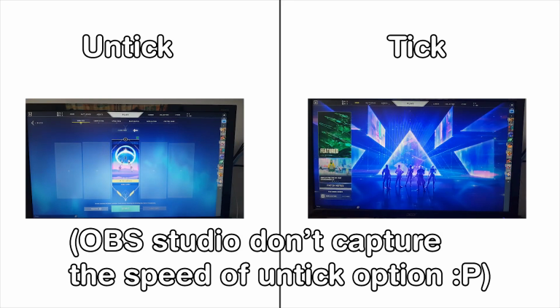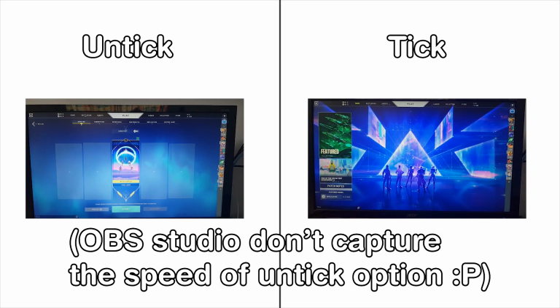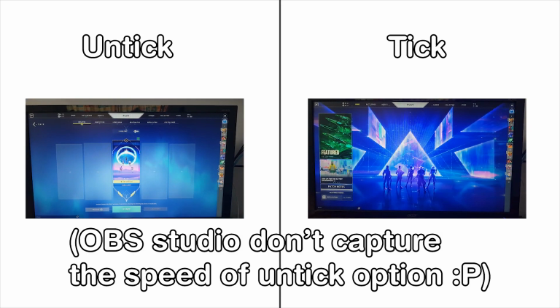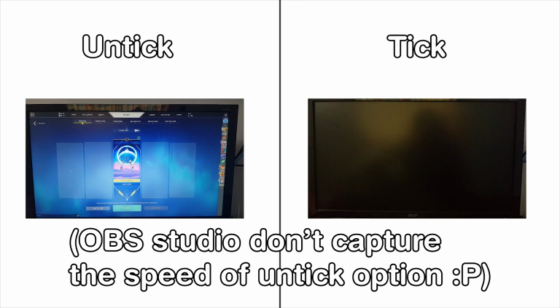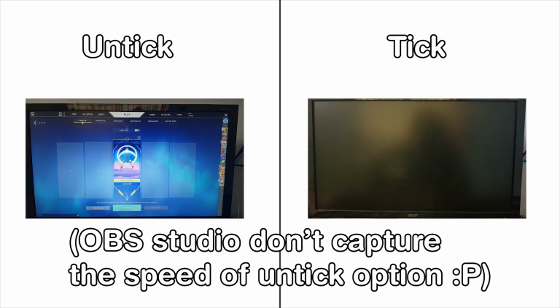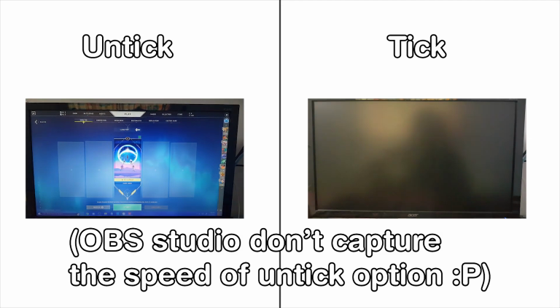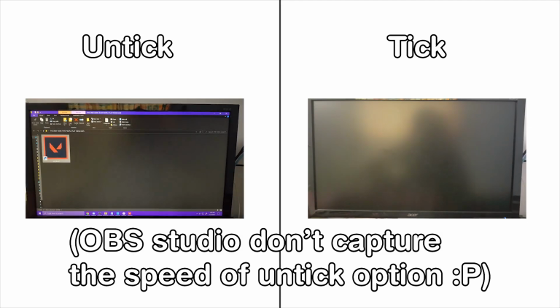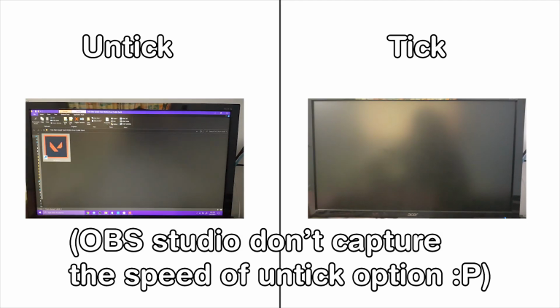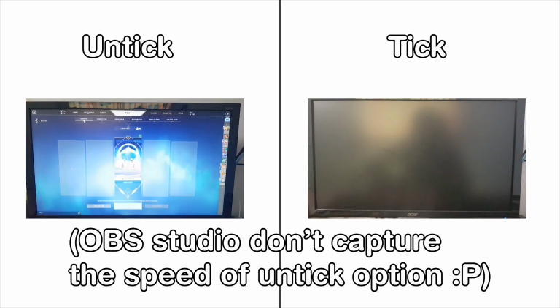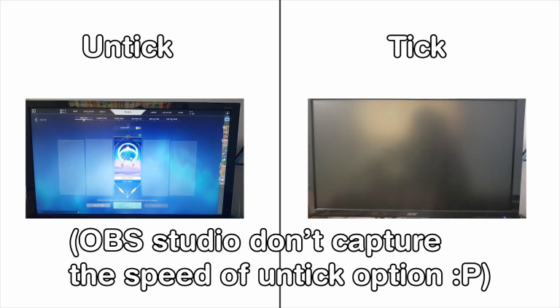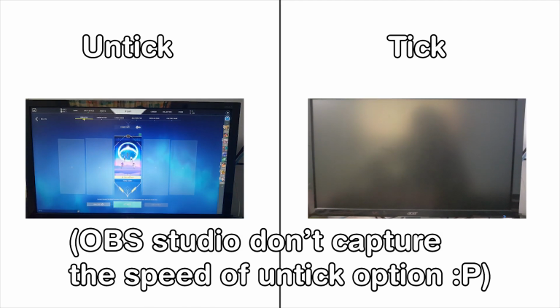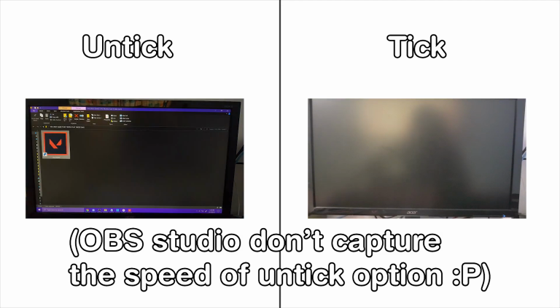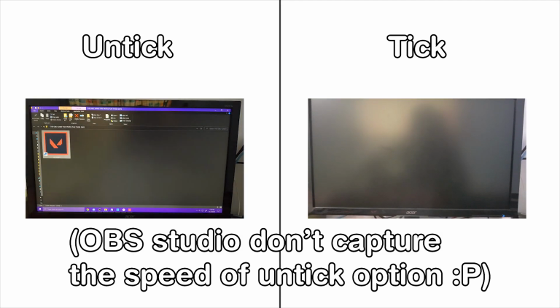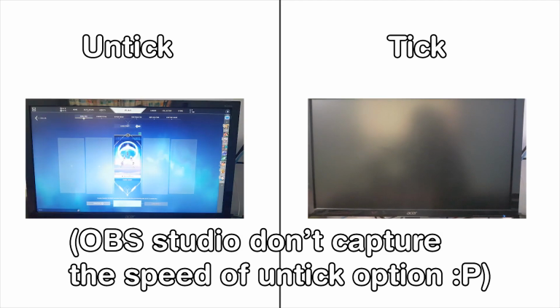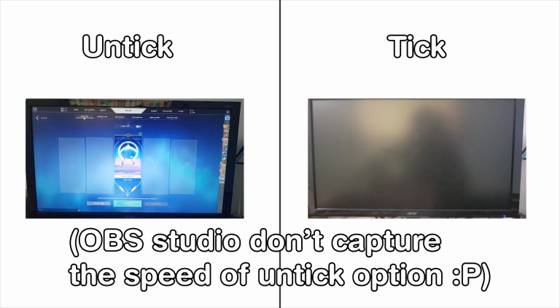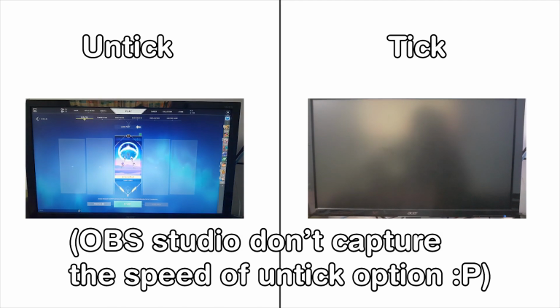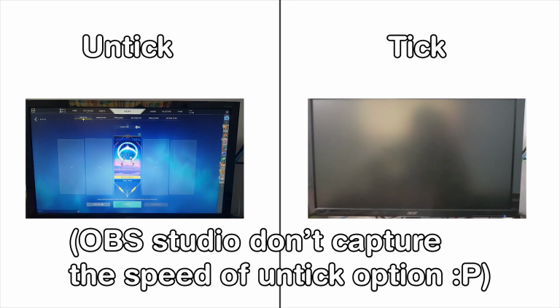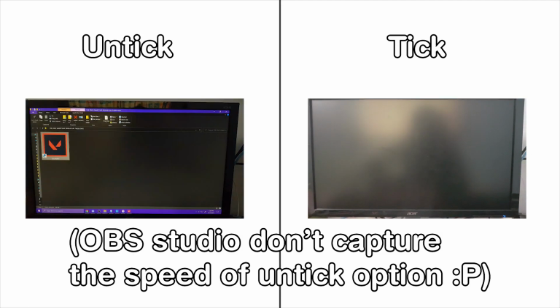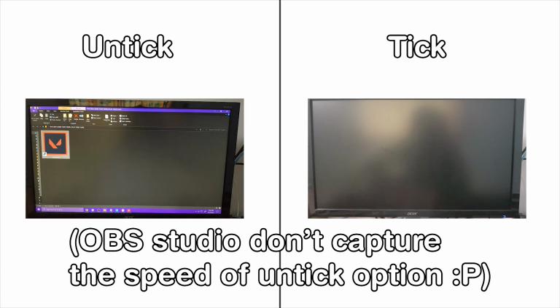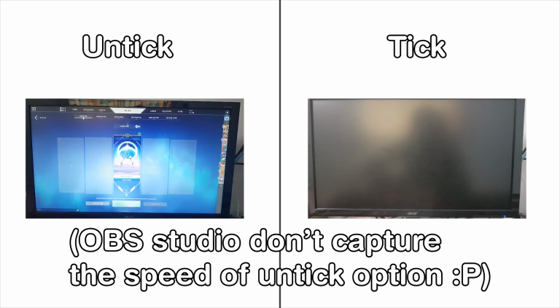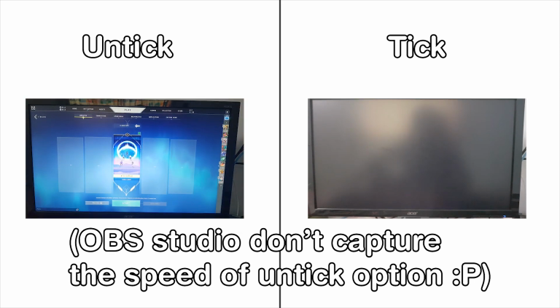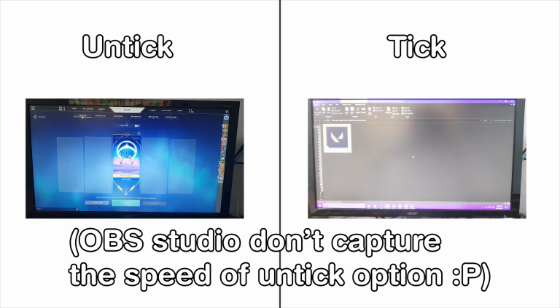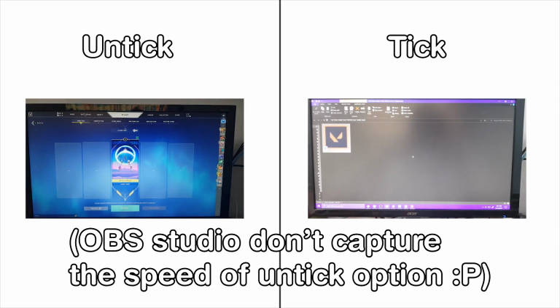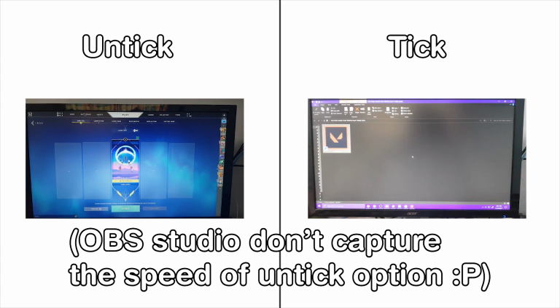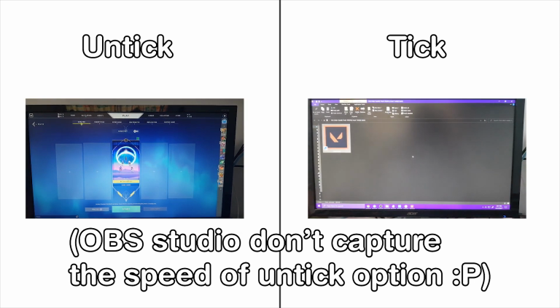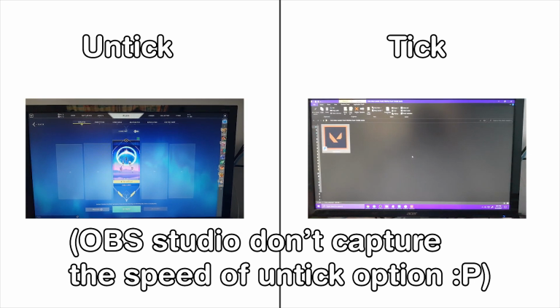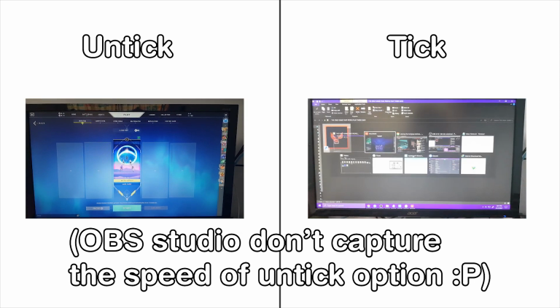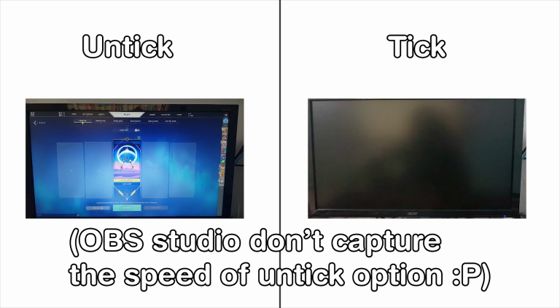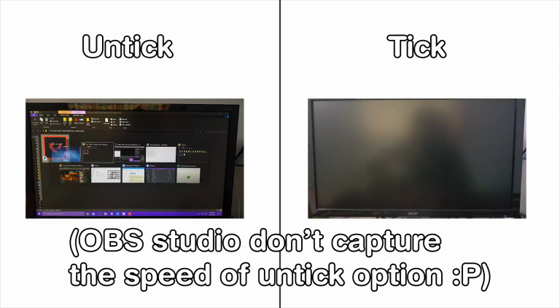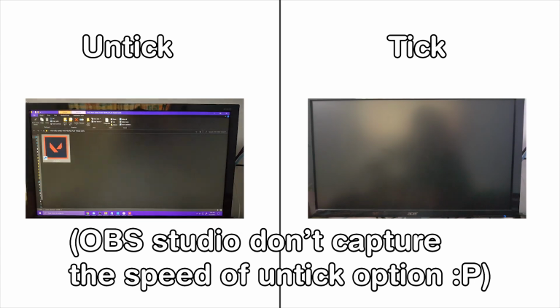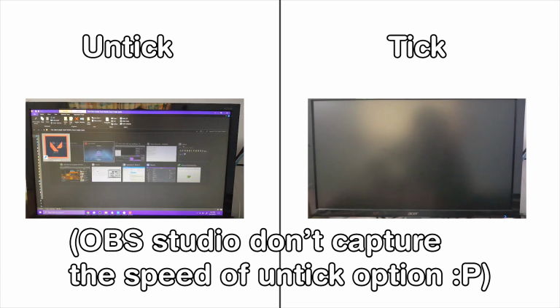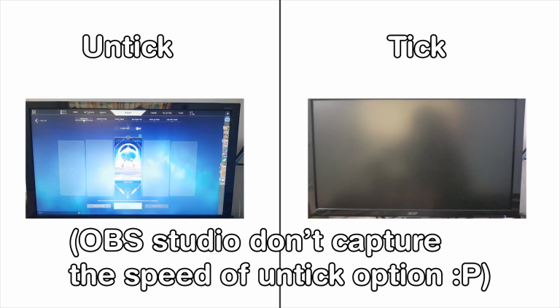This is the speed comparison for both settings. As you can see, the untick option is much faster than ticking Disable Fullscreen Optimization.